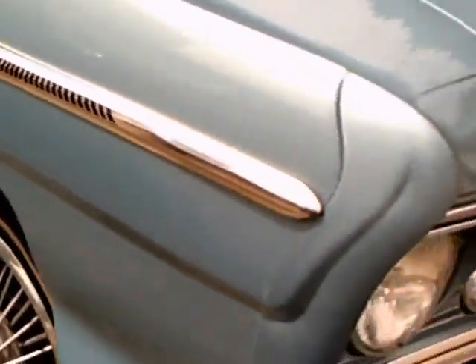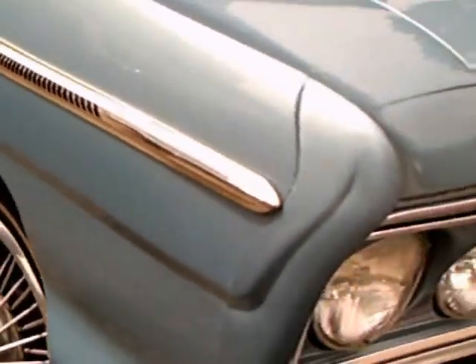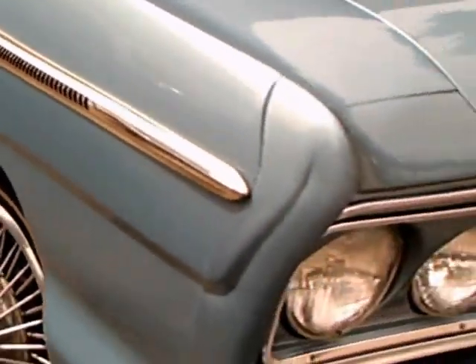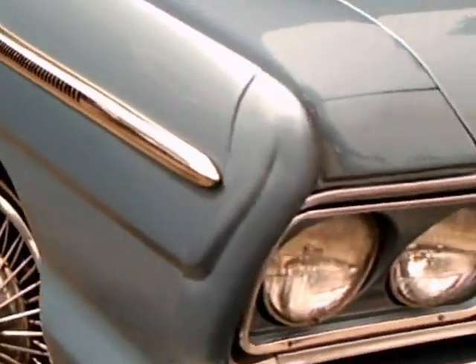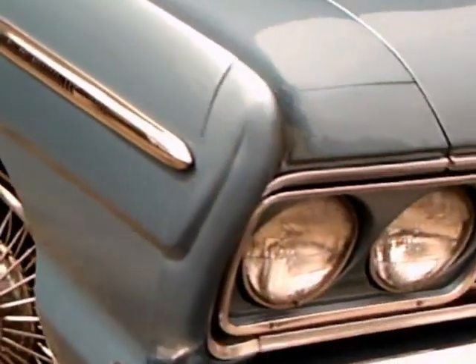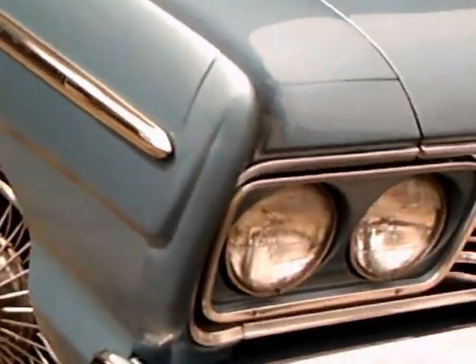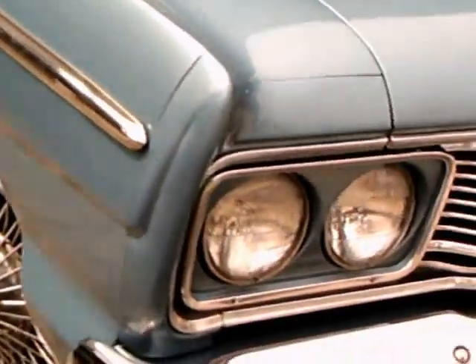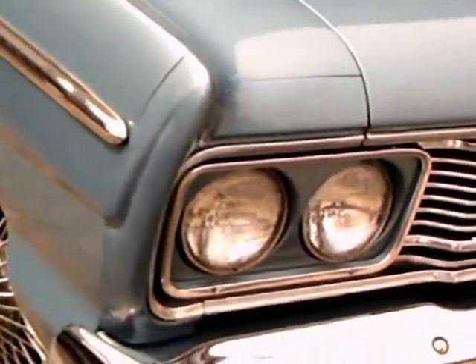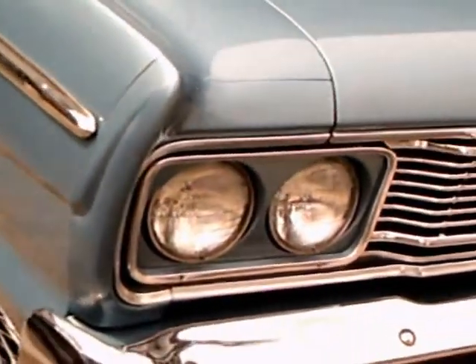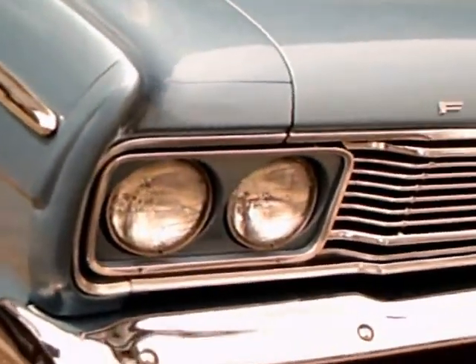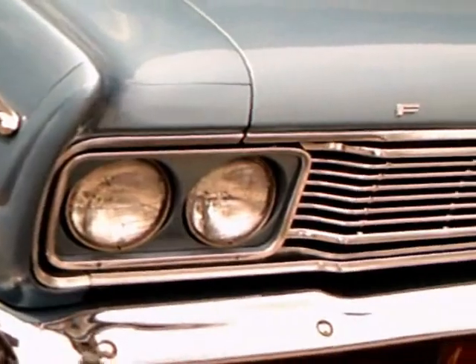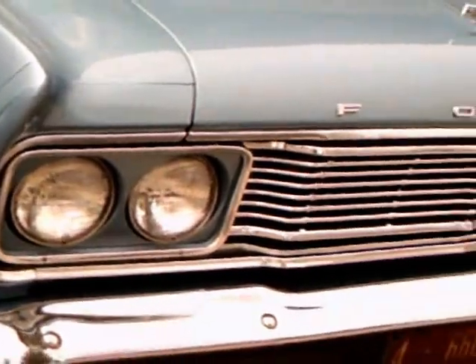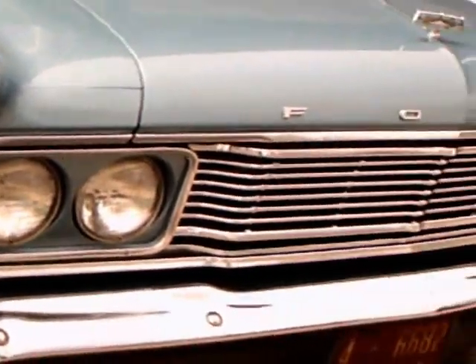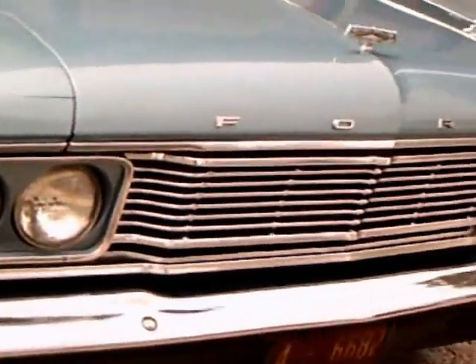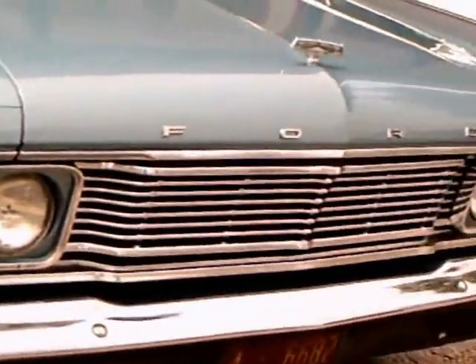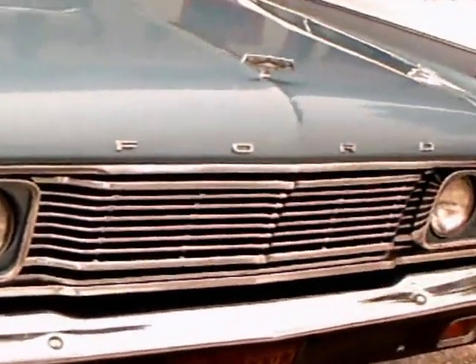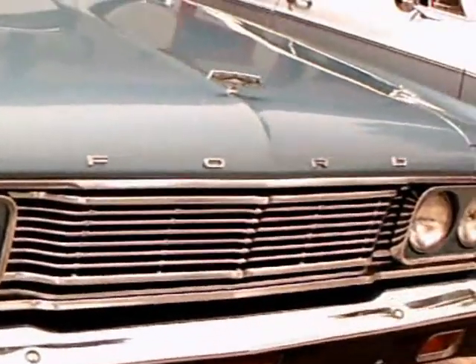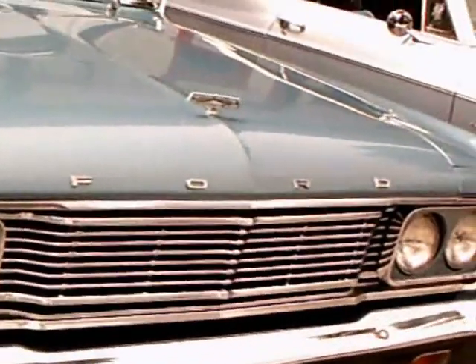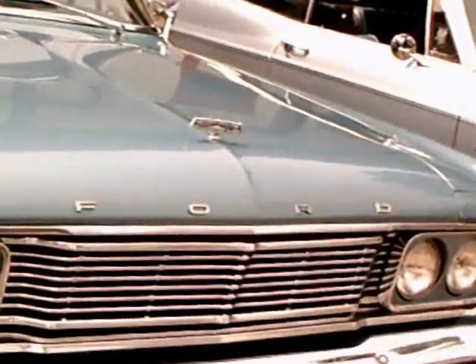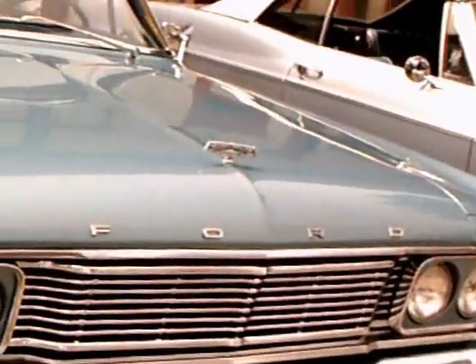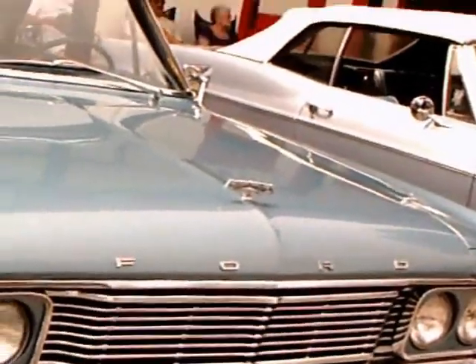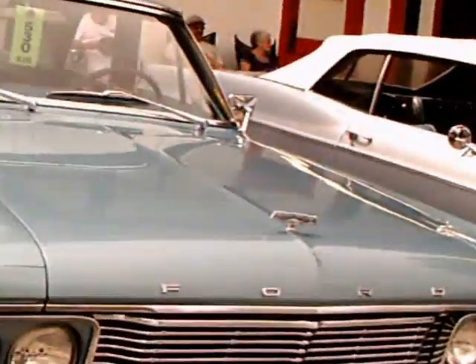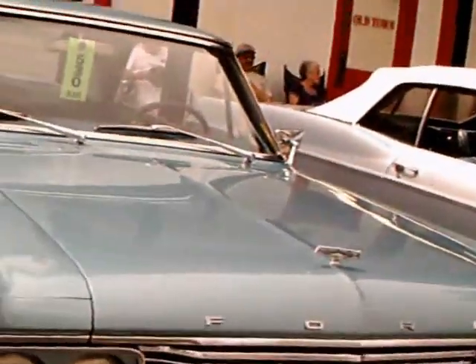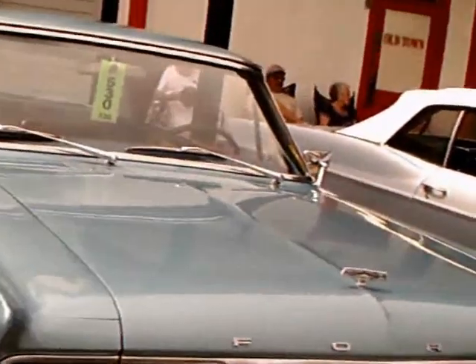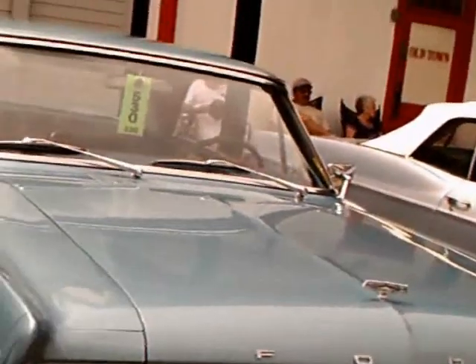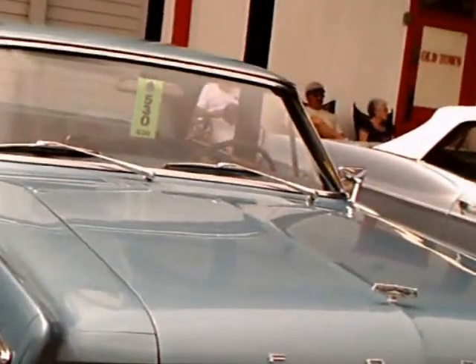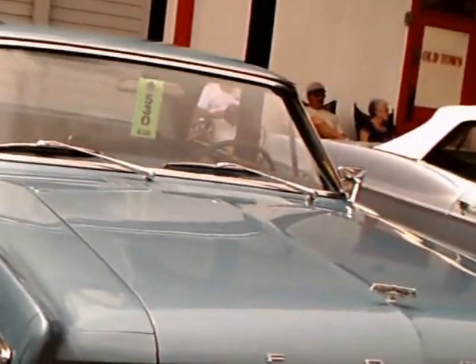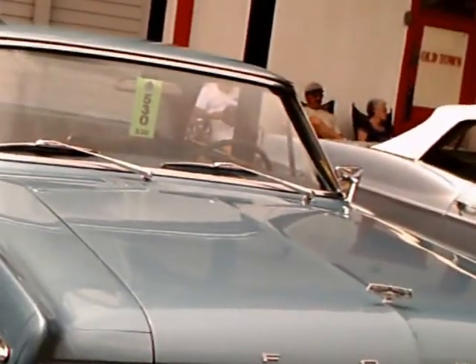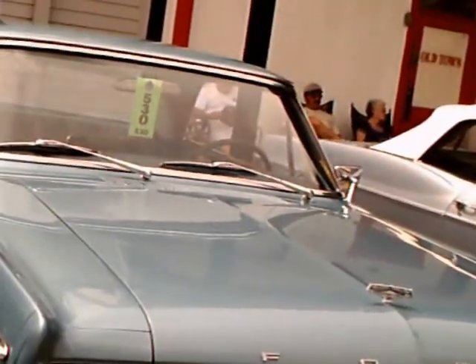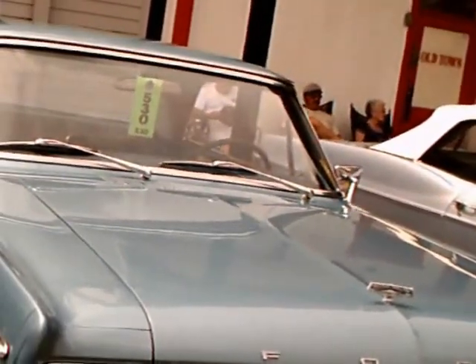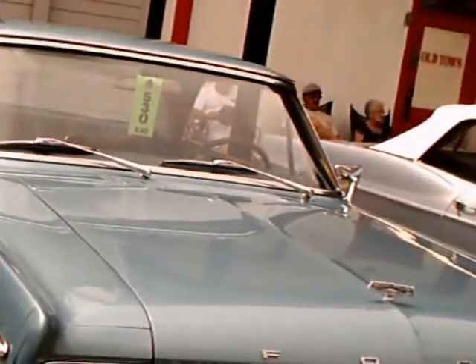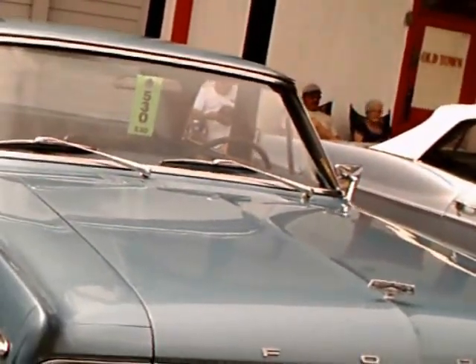Interesting trim there on the side, and notice the rectangular headlamp bezels.